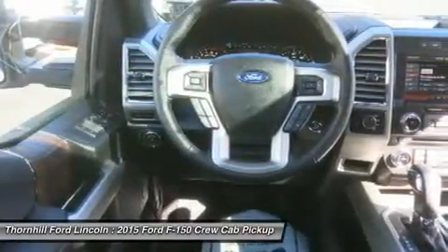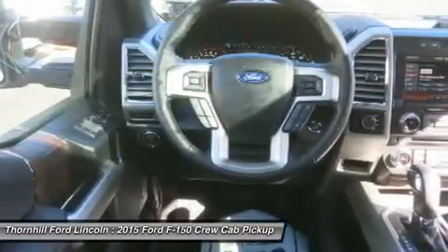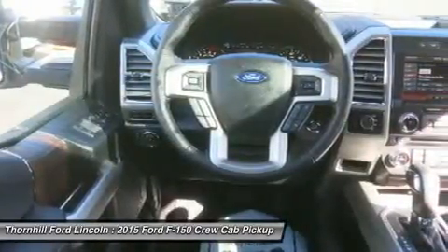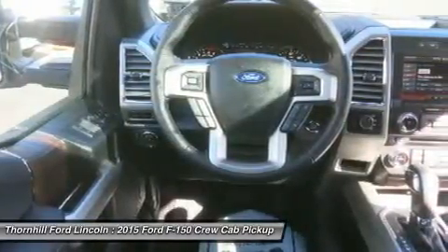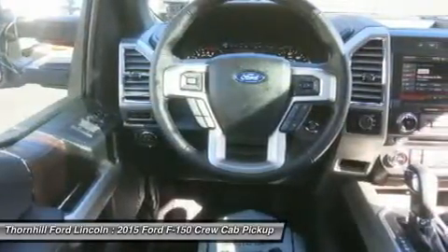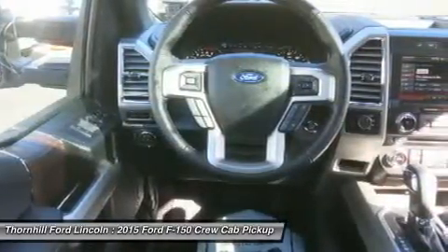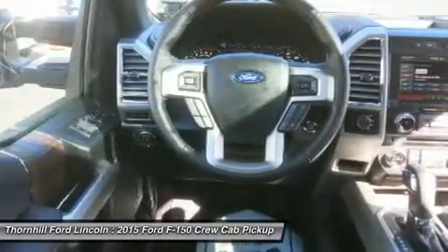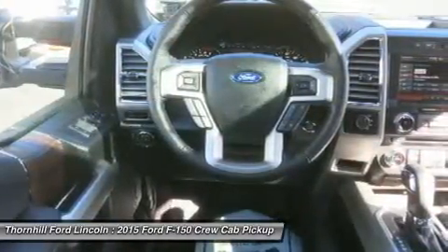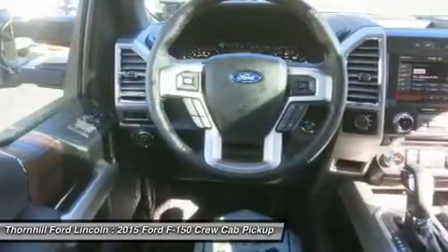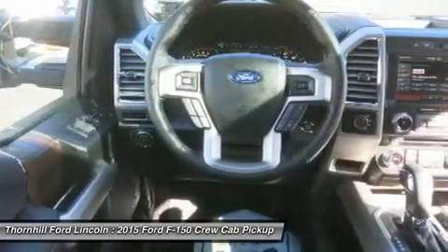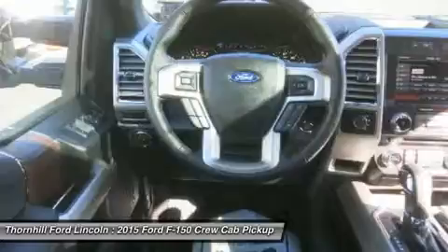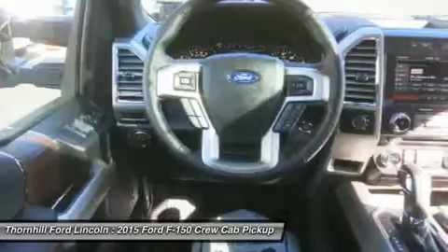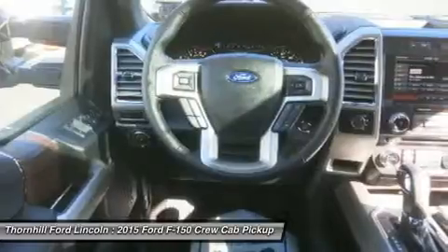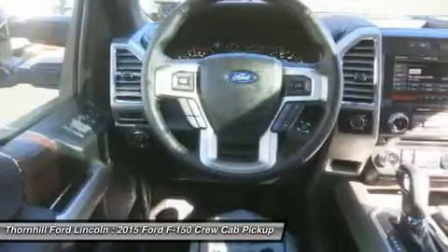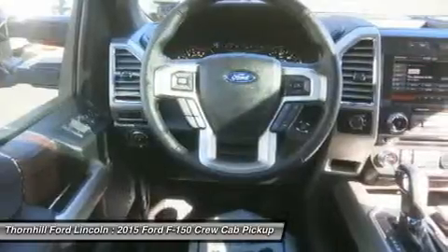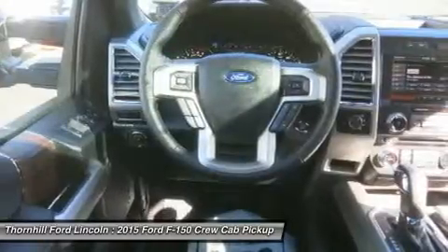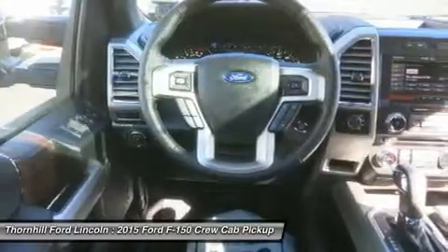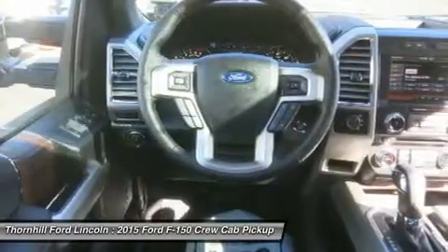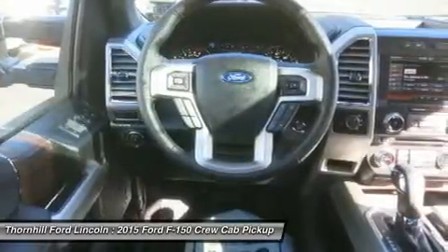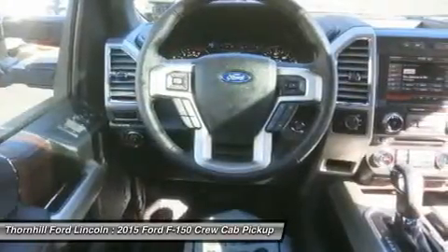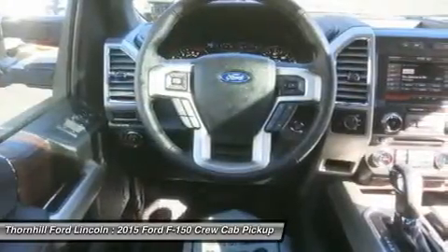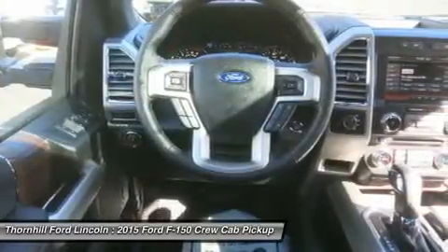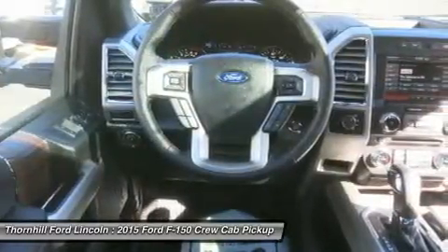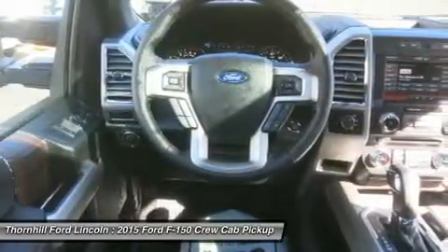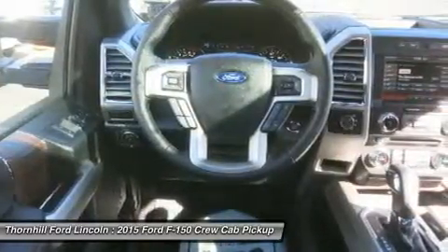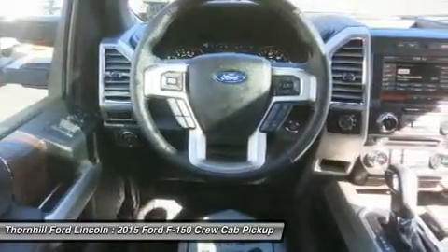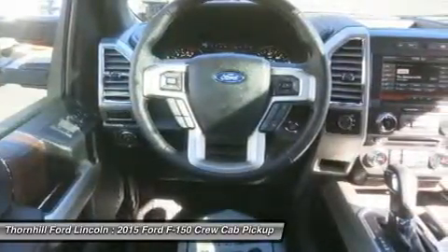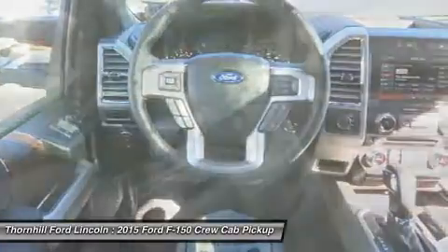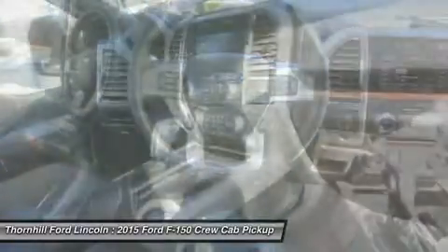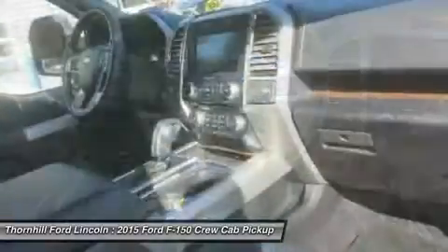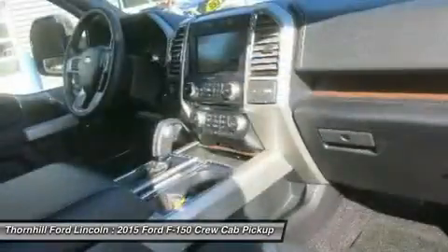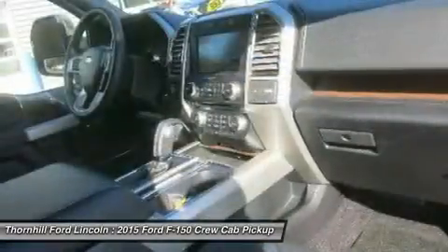The 5.0L V8, in fact, delivers a best-in-class 12,200-pound maximum towing rating.